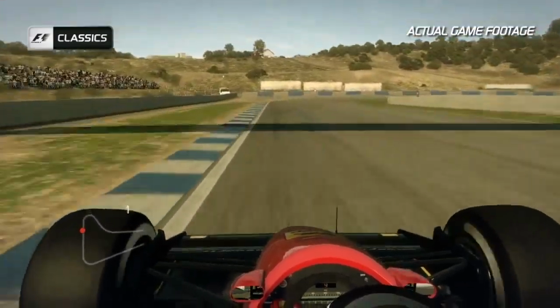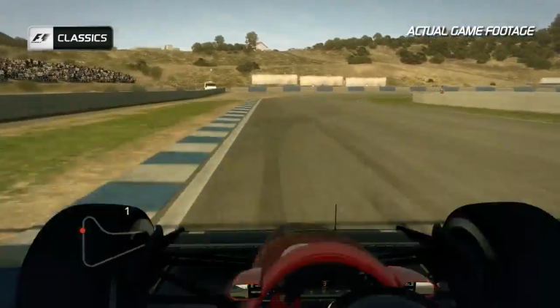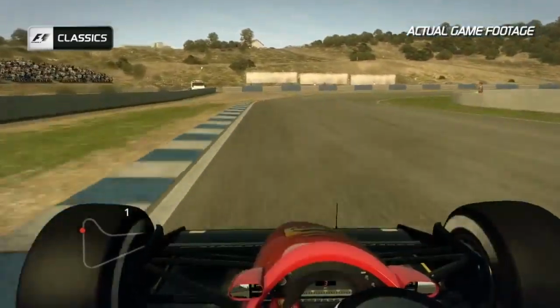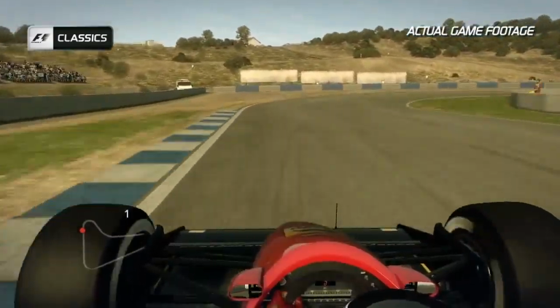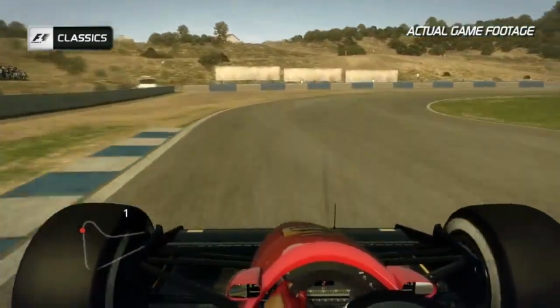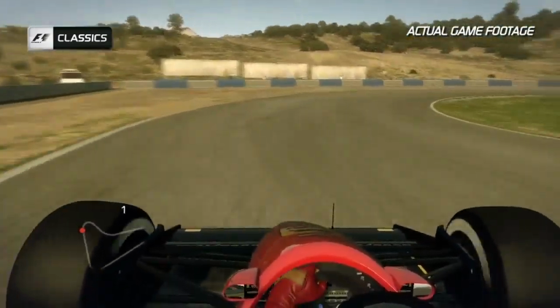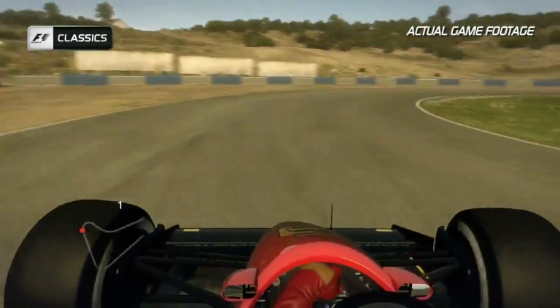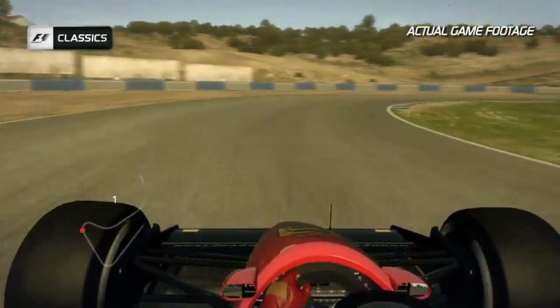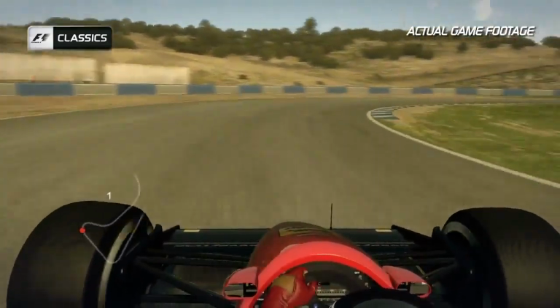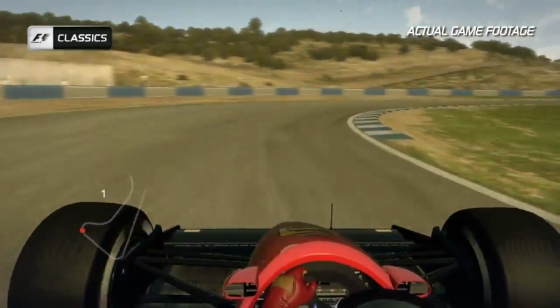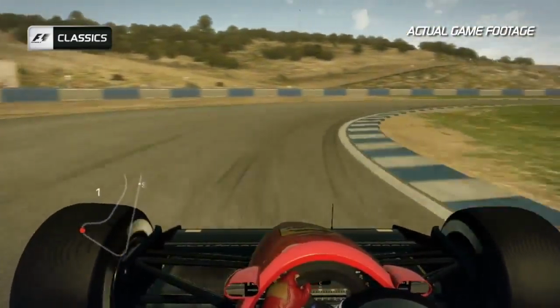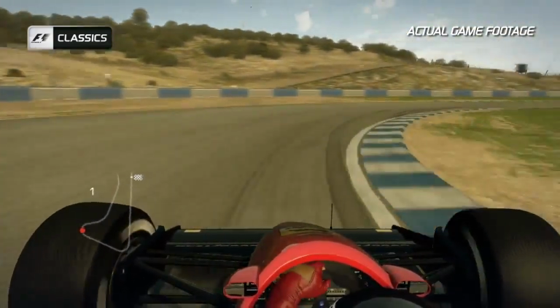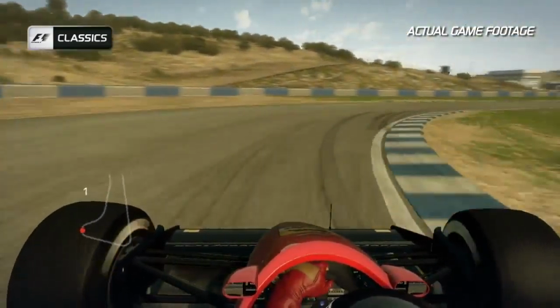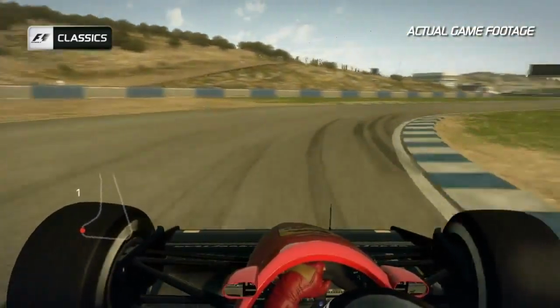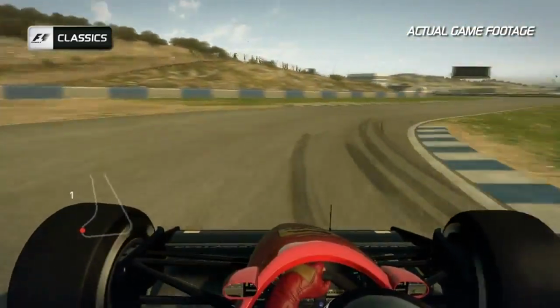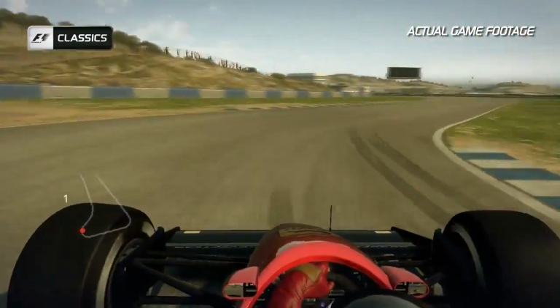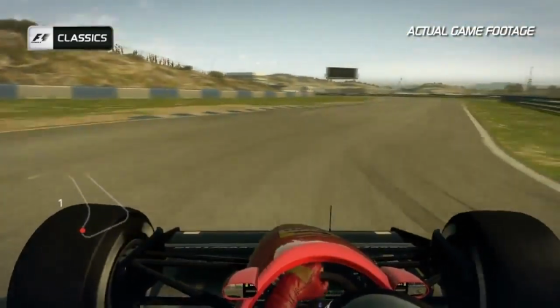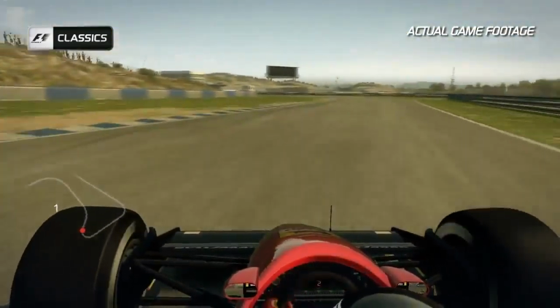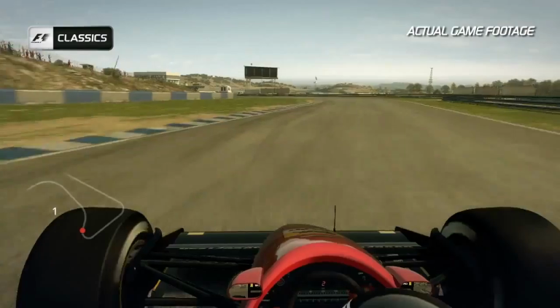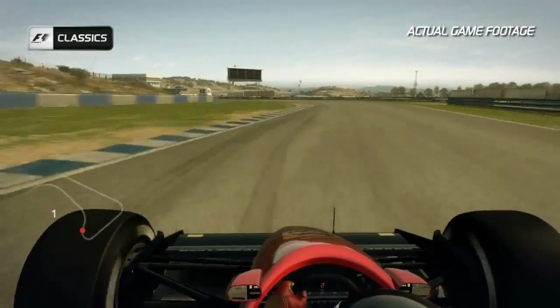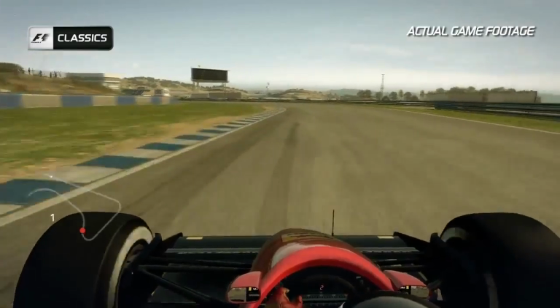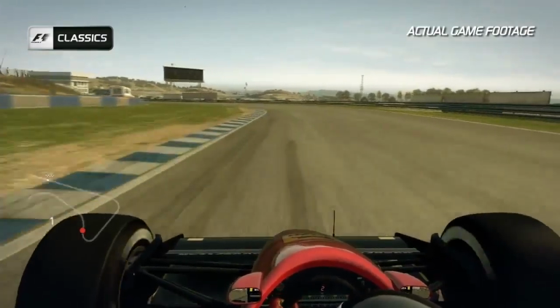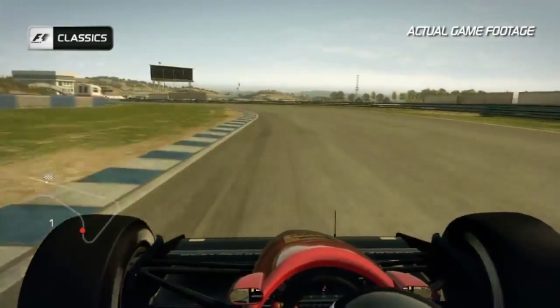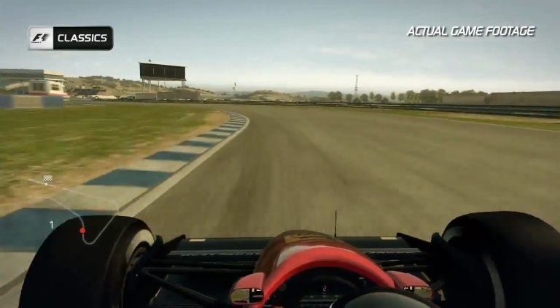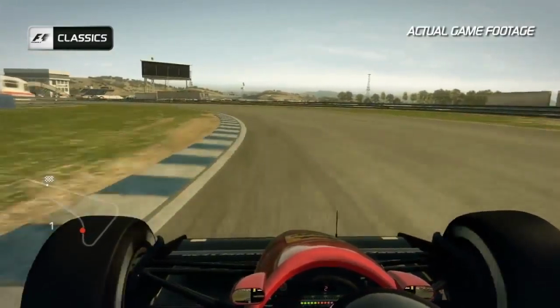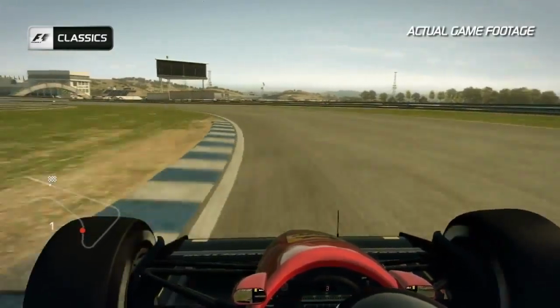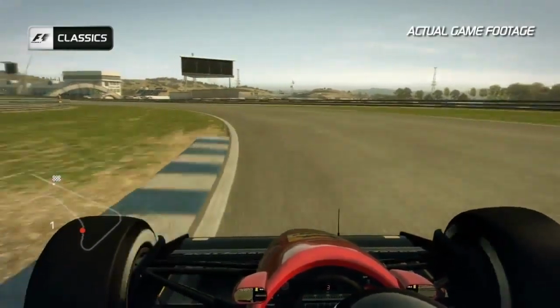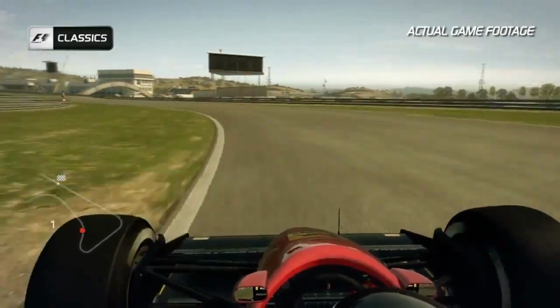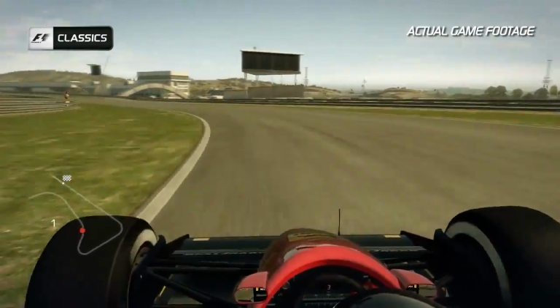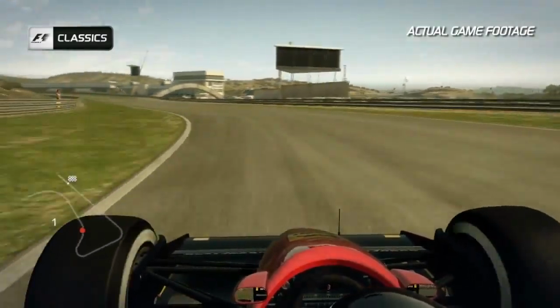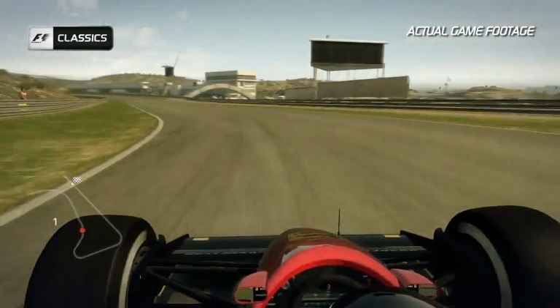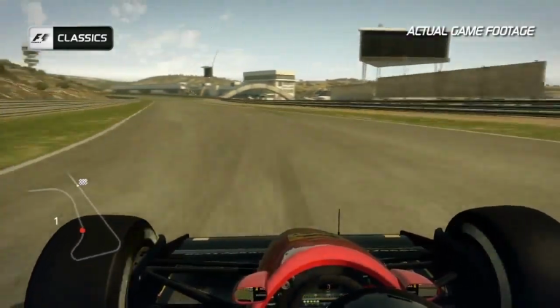Into Turn 2, hug the inside nice and tight and sacrifice the exit to open up Turn 3 the best you possibly can.